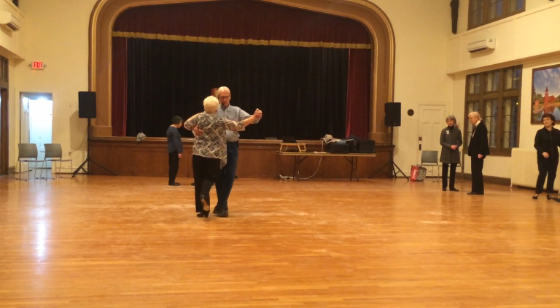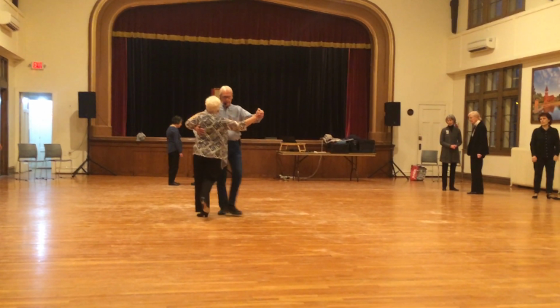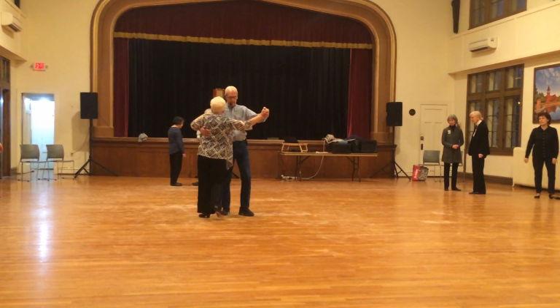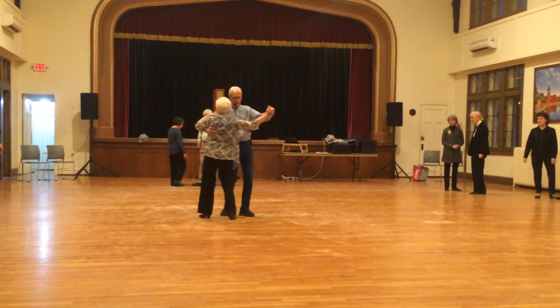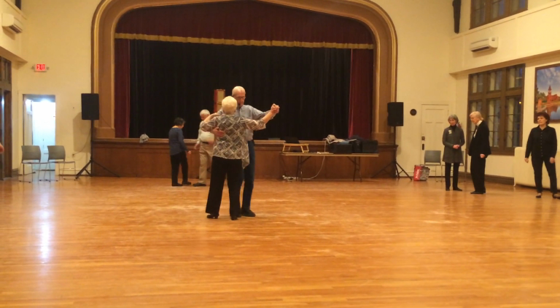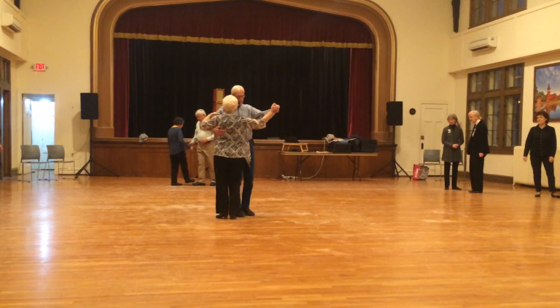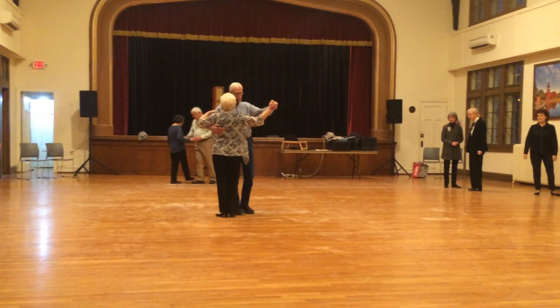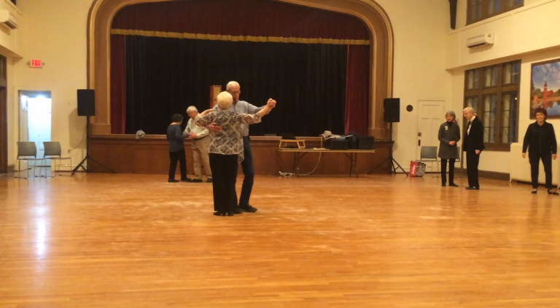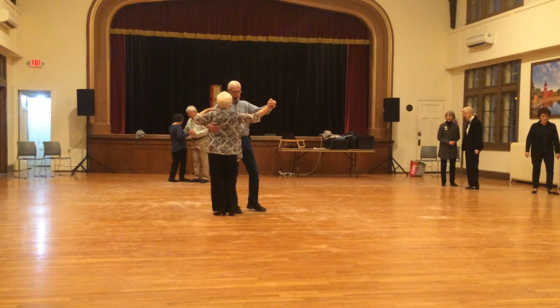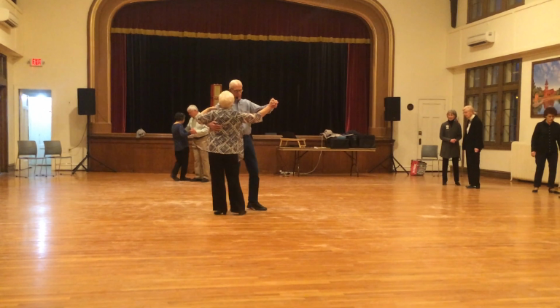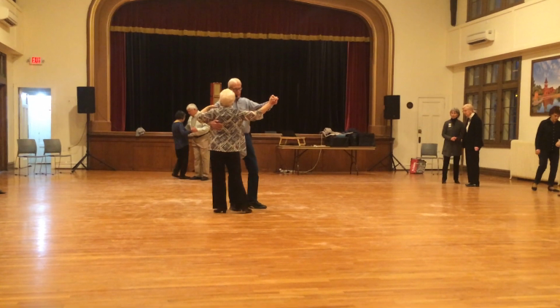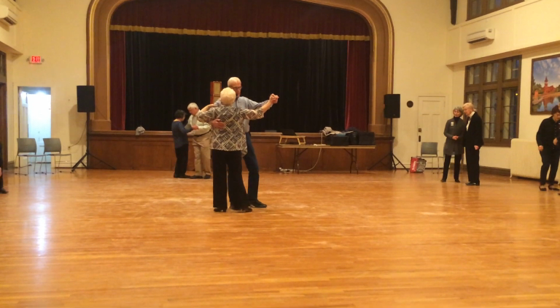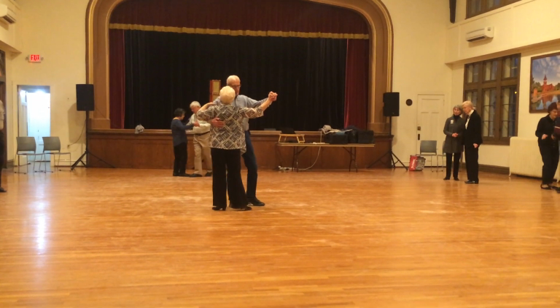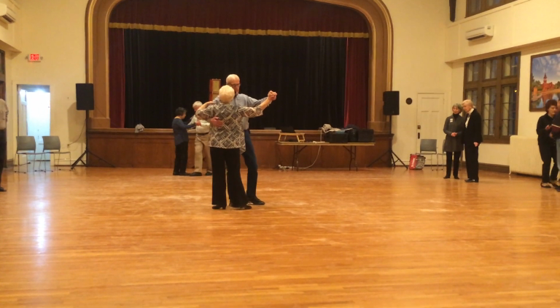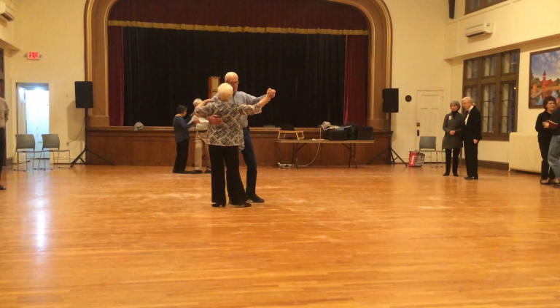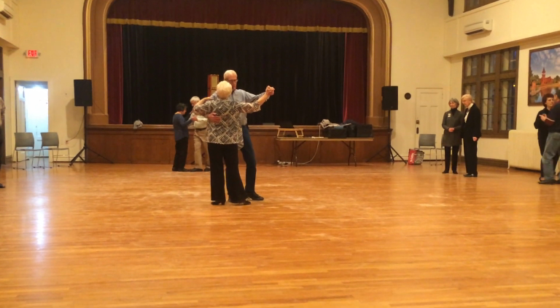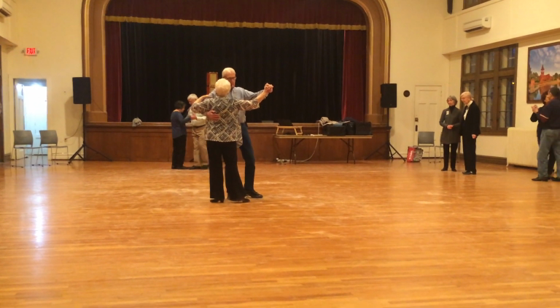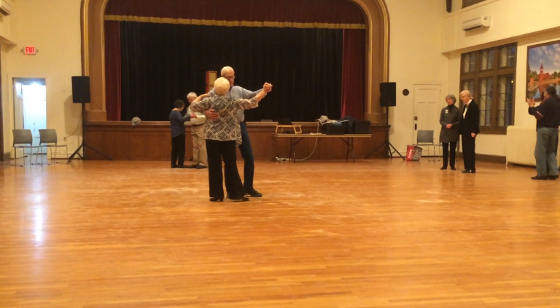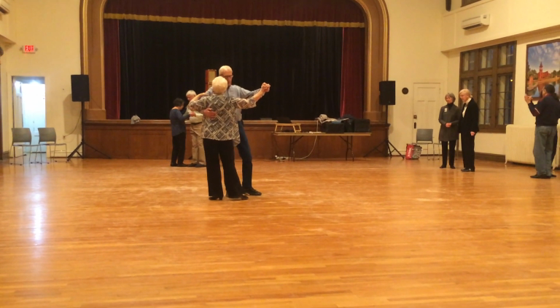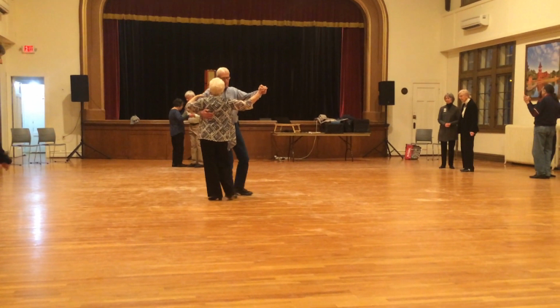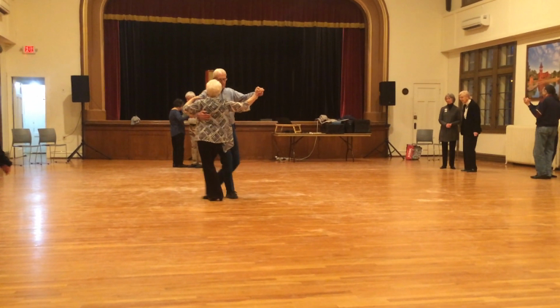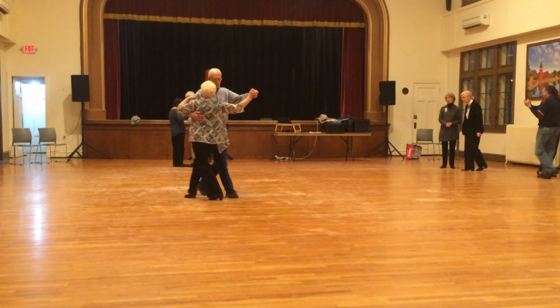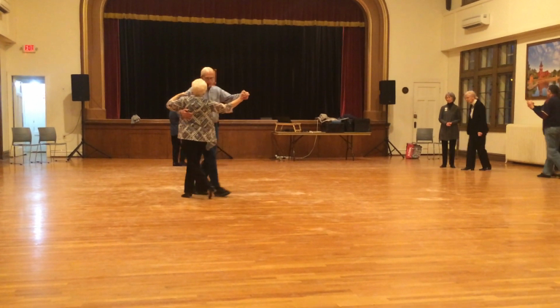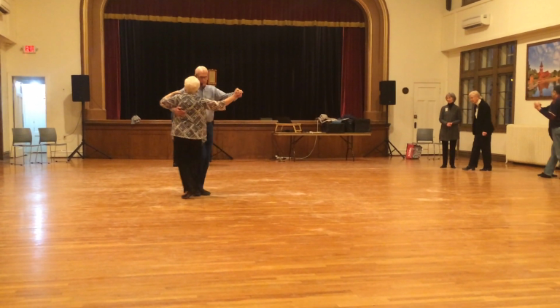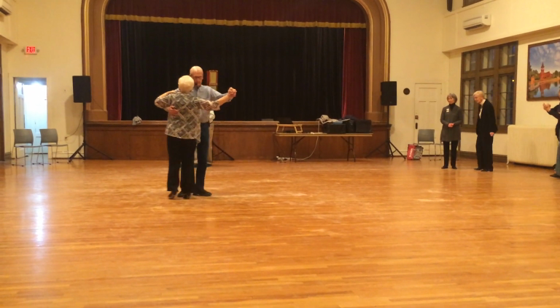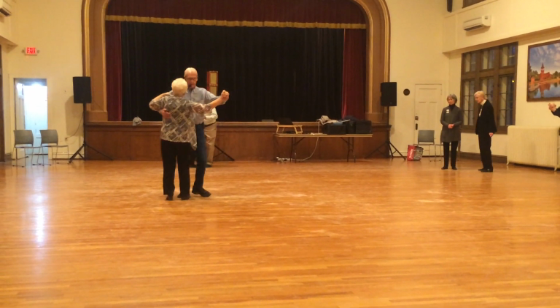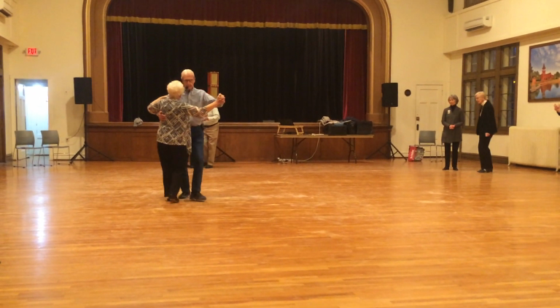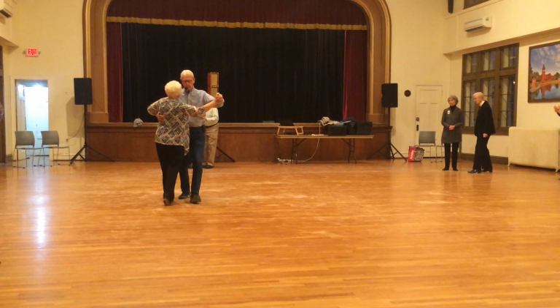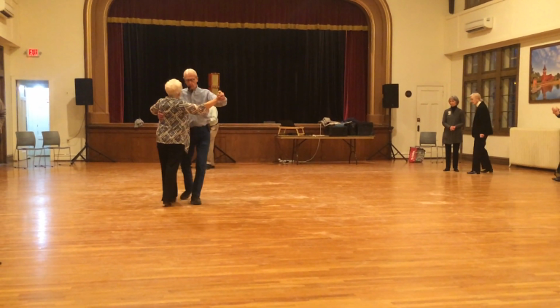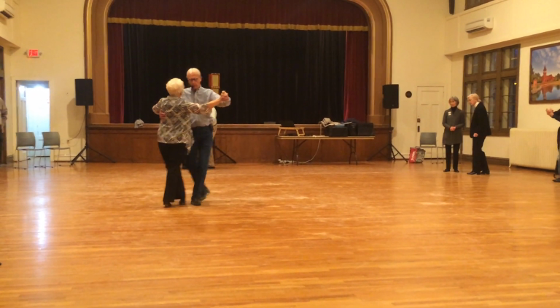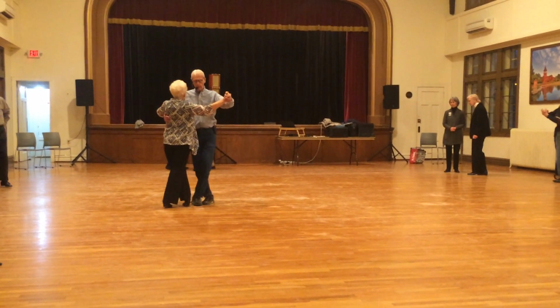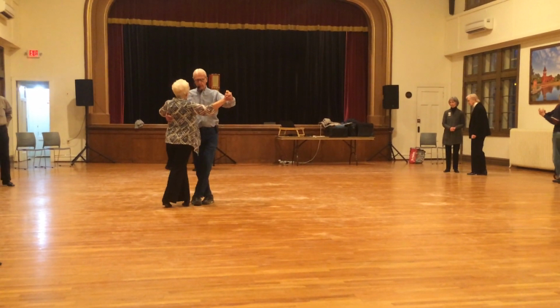Again, here at Banjo, lead feet free. Fishtail, cross, side, forward, lock.